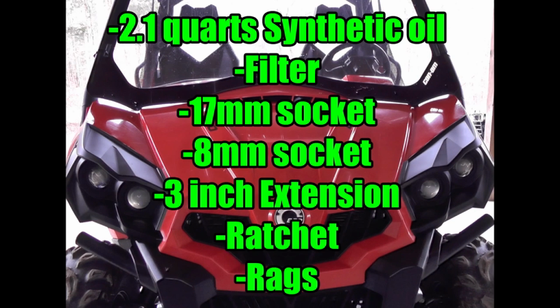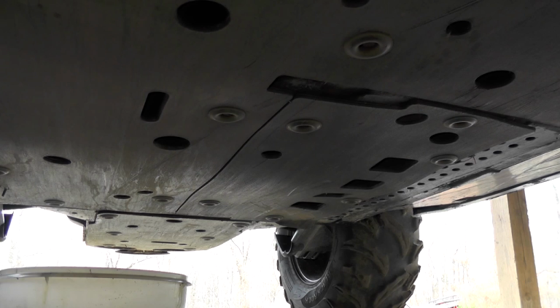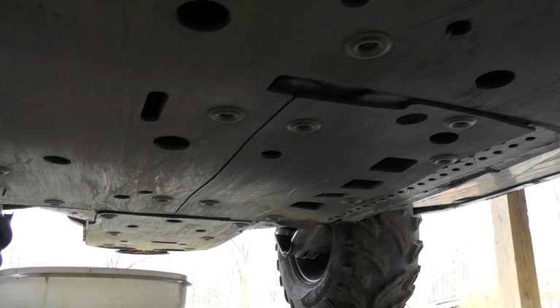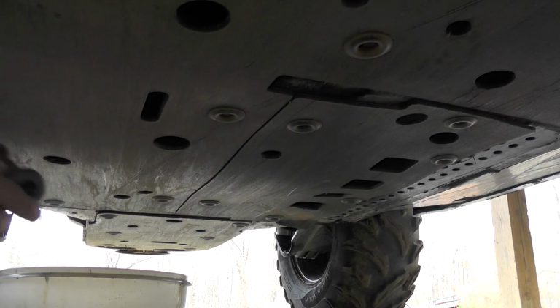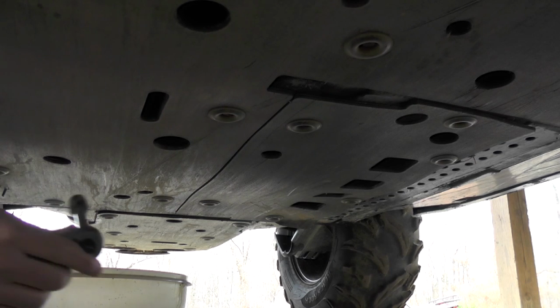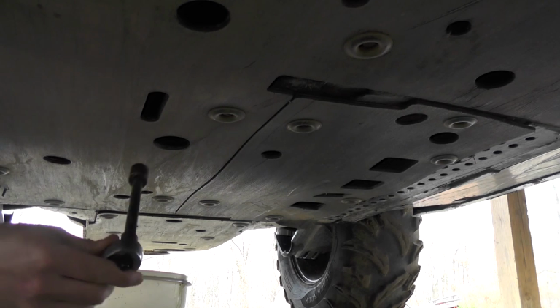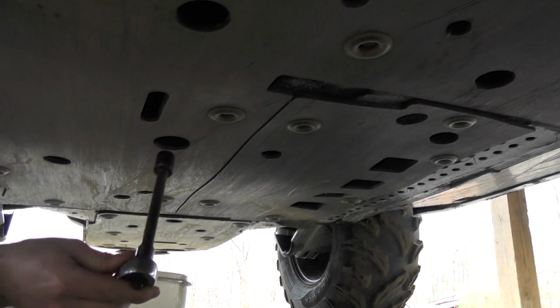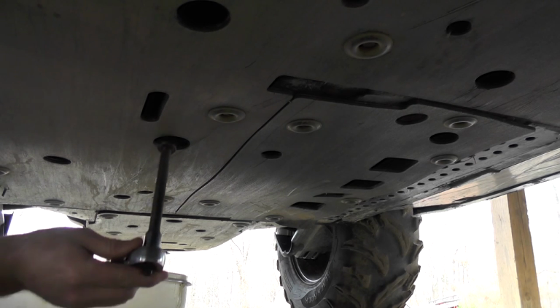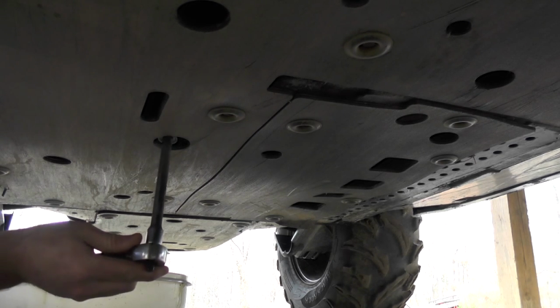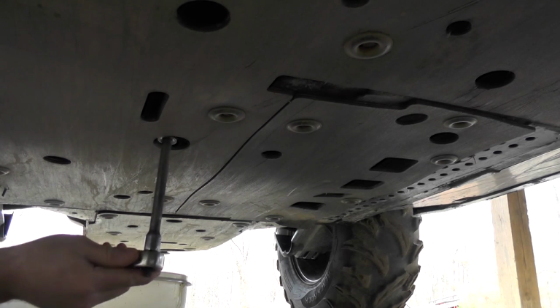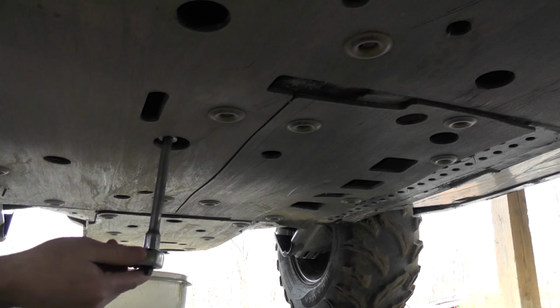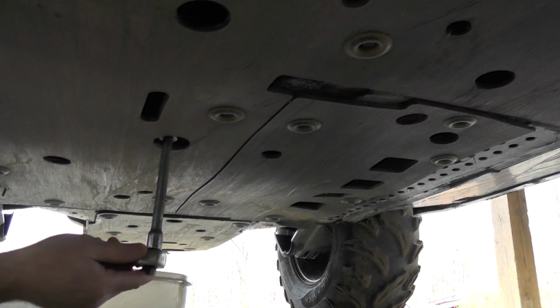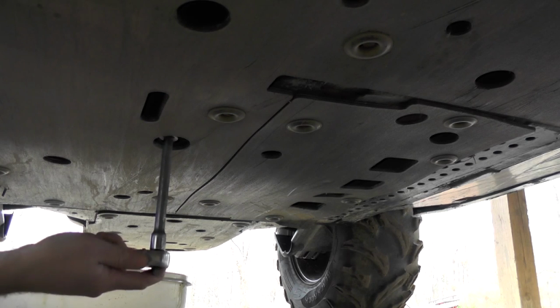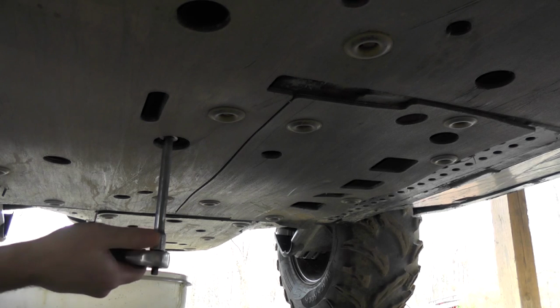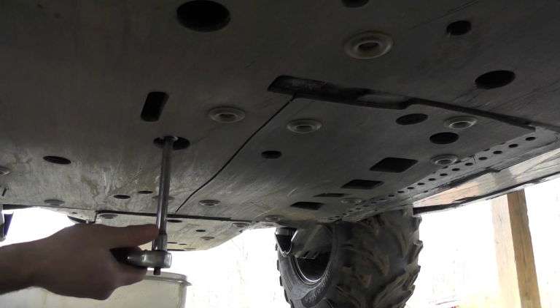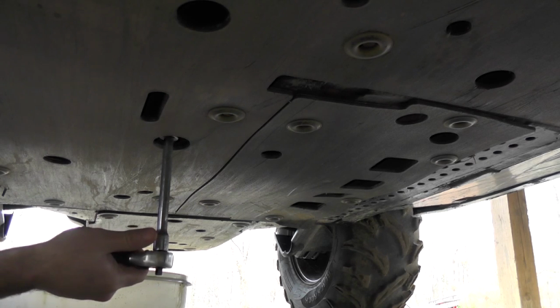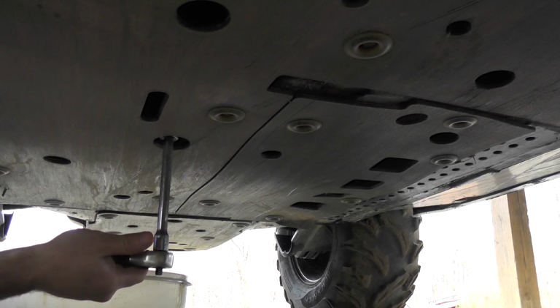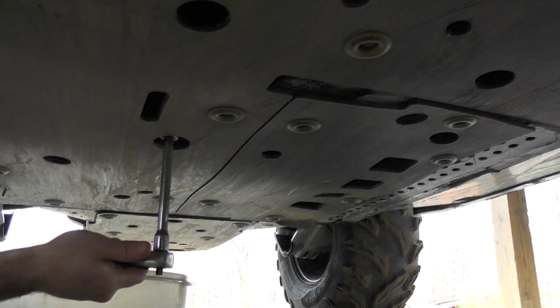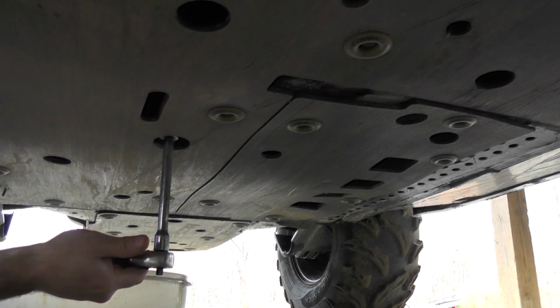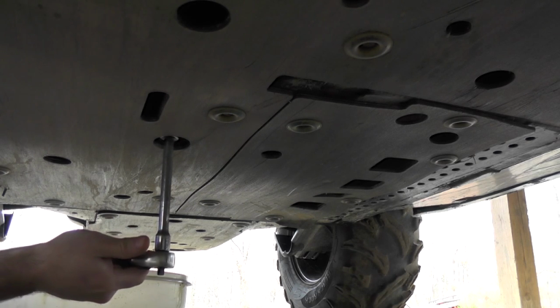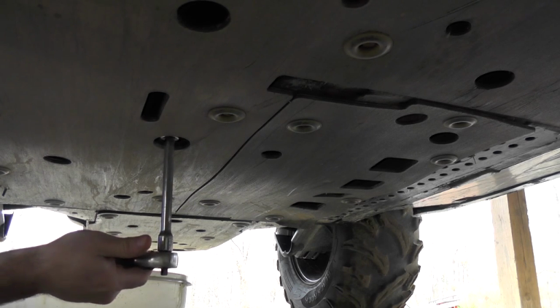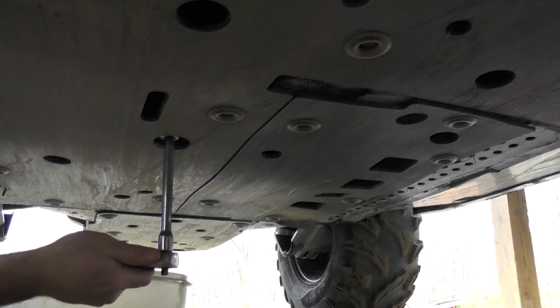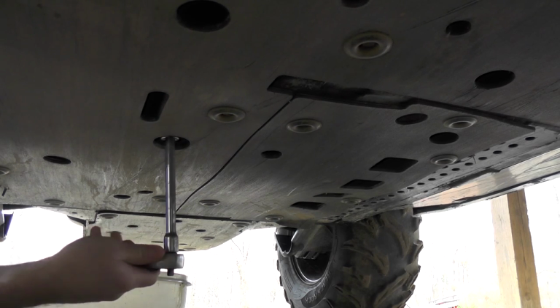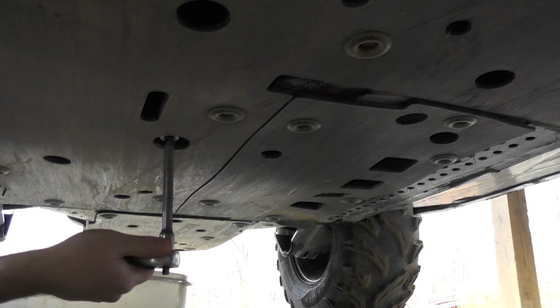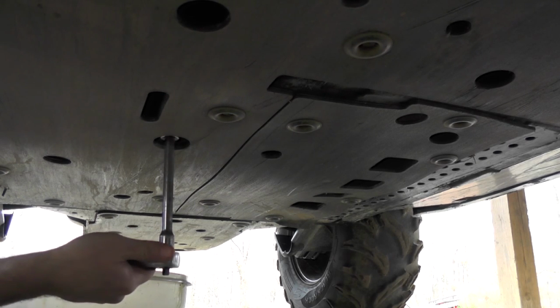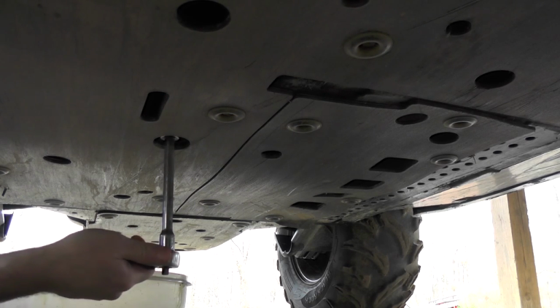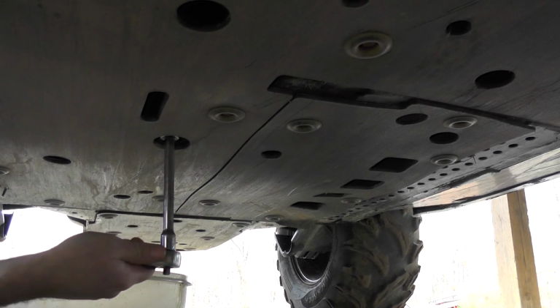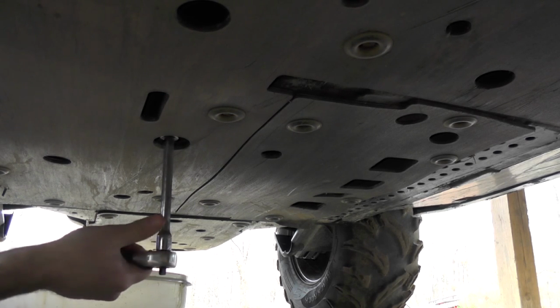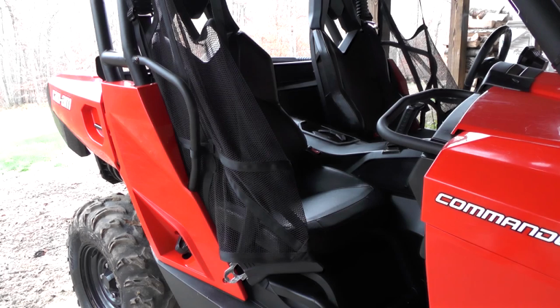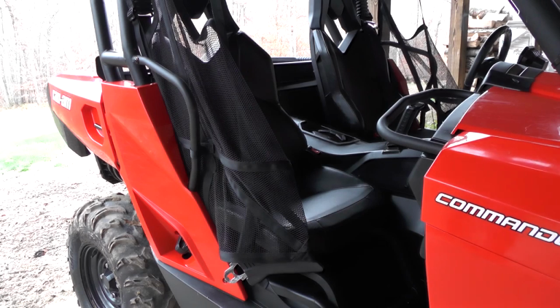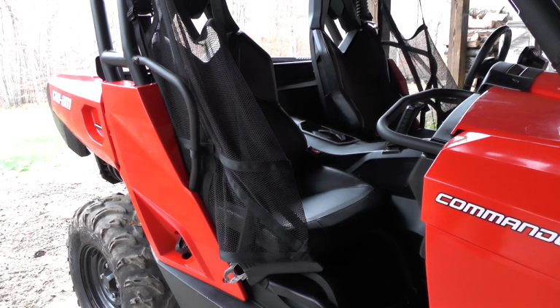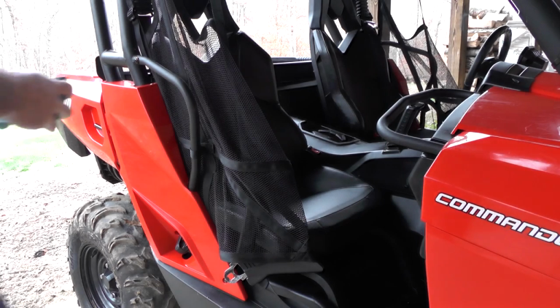You'll take a 17 millimeter ratchet with the extension, and the plug is located towards the passenger side. While your oil is draining,